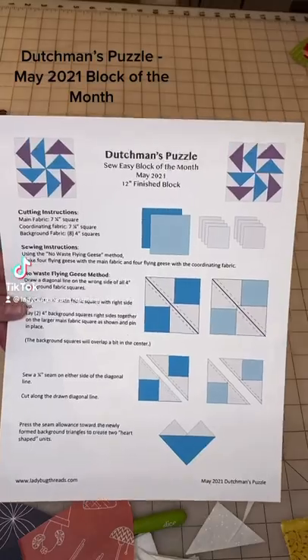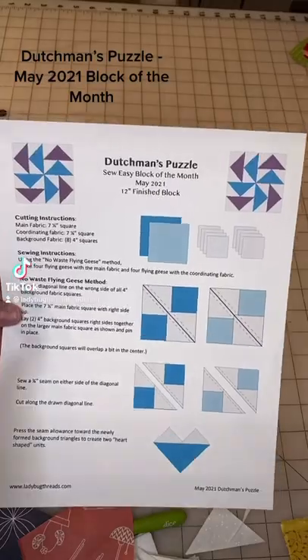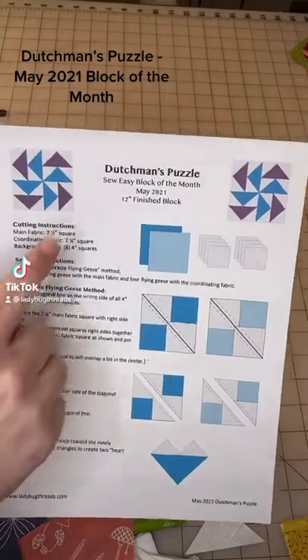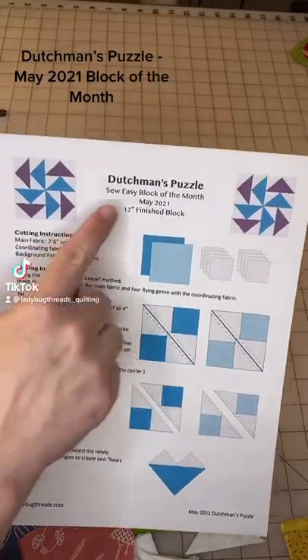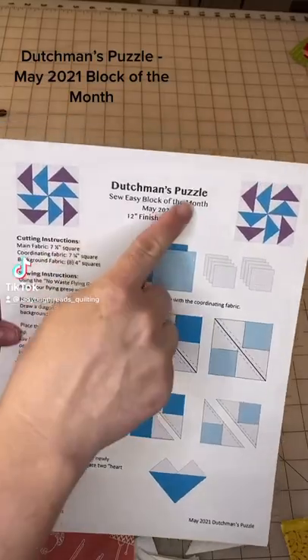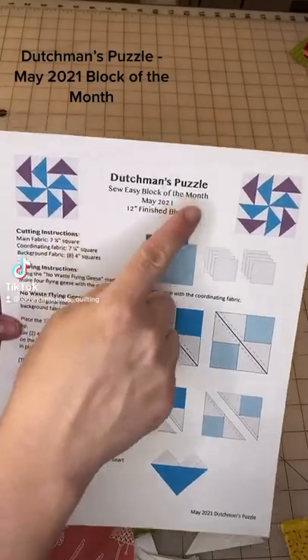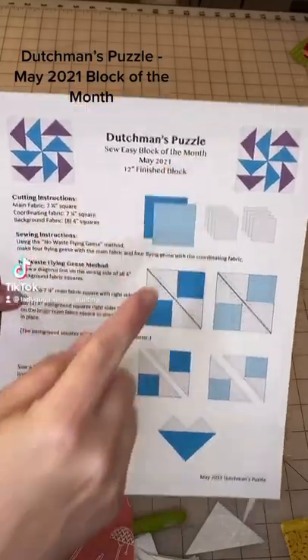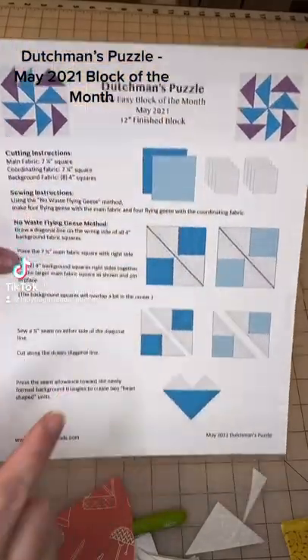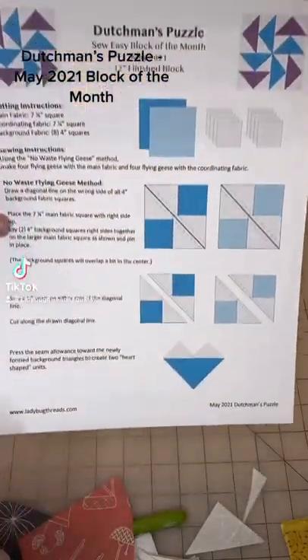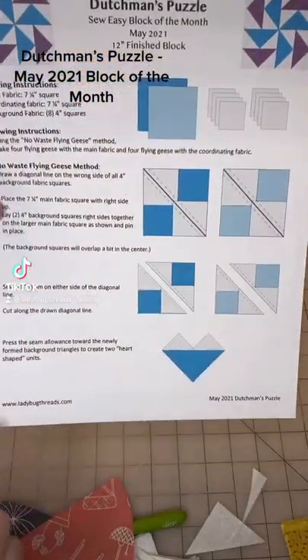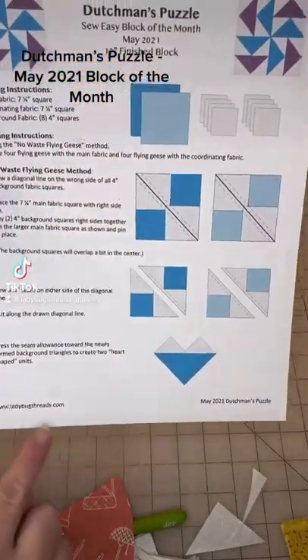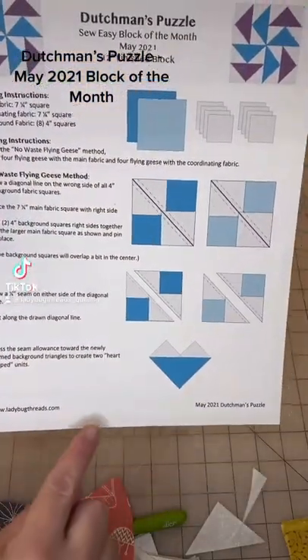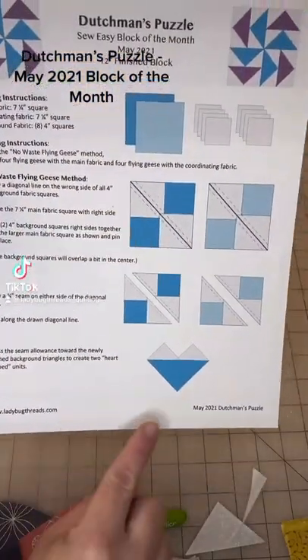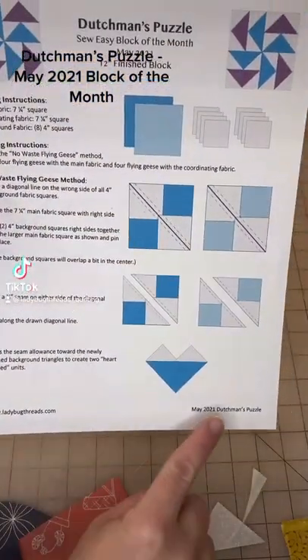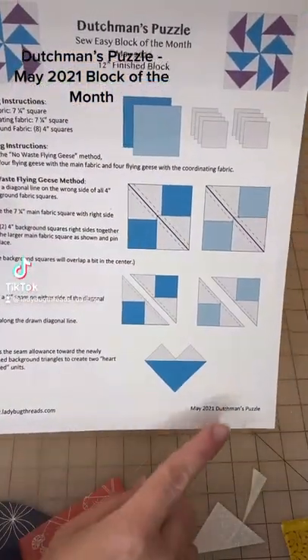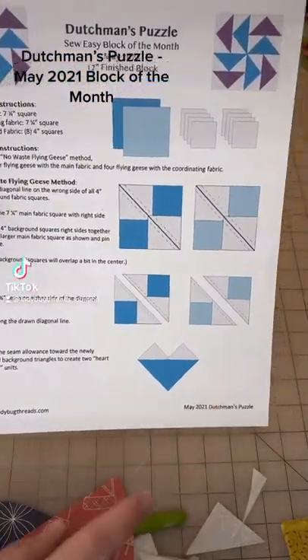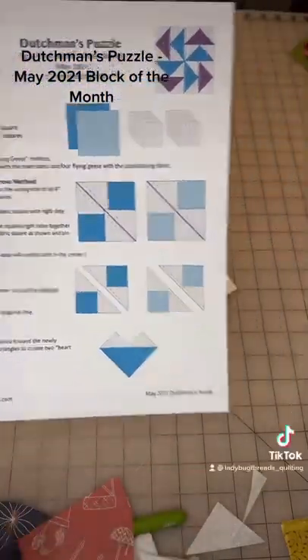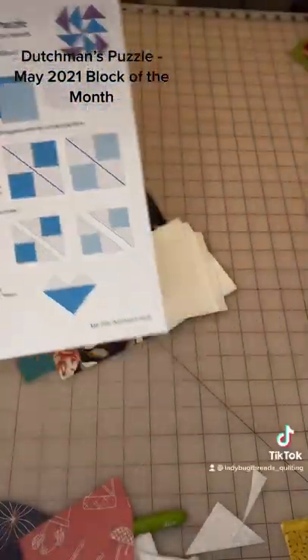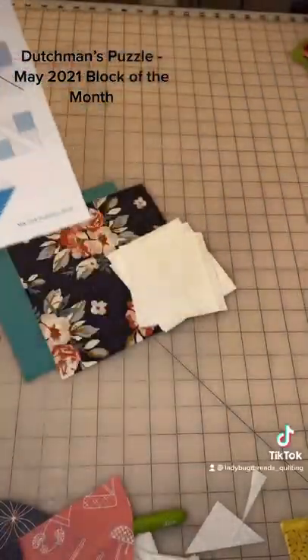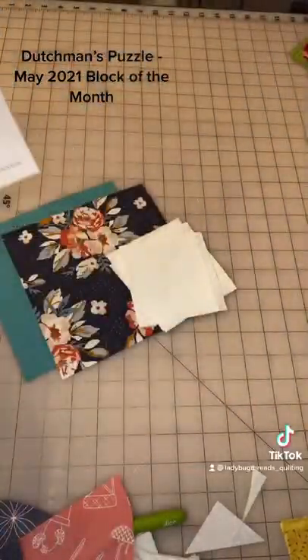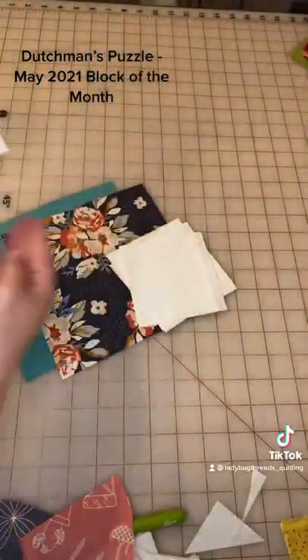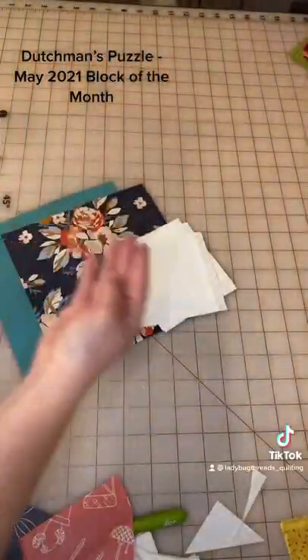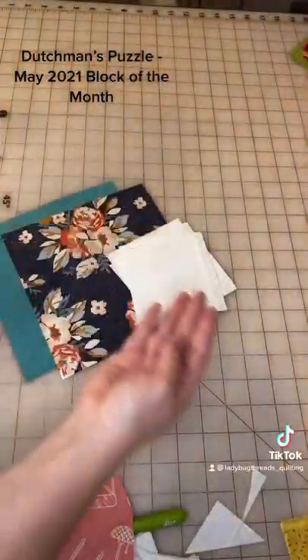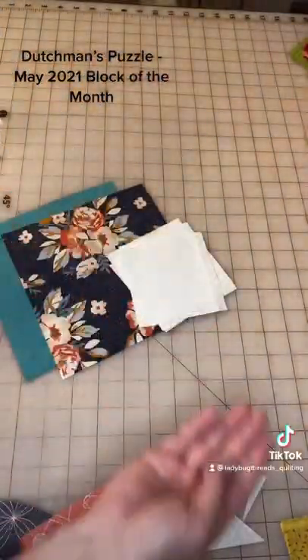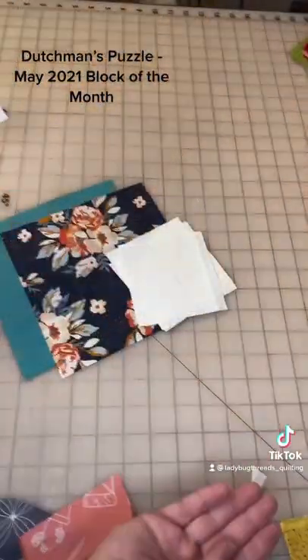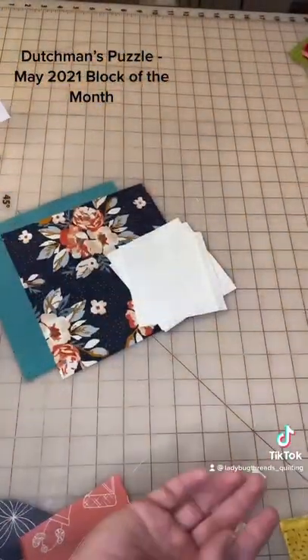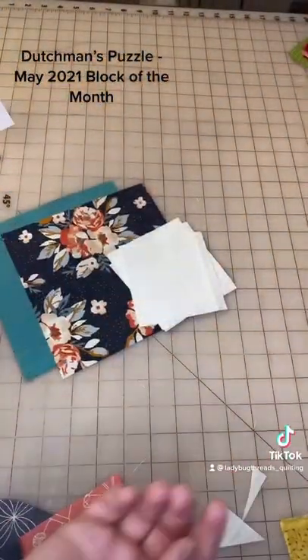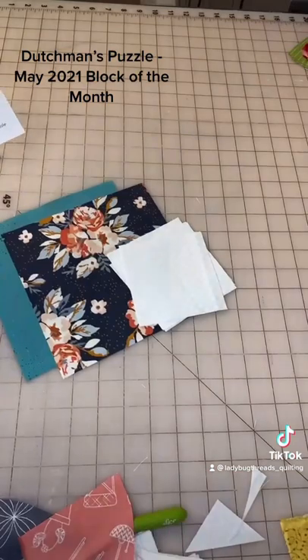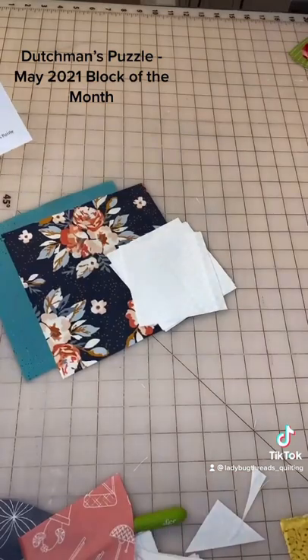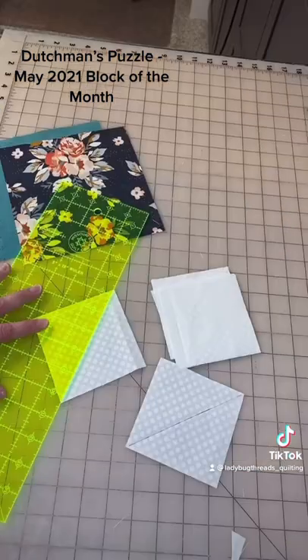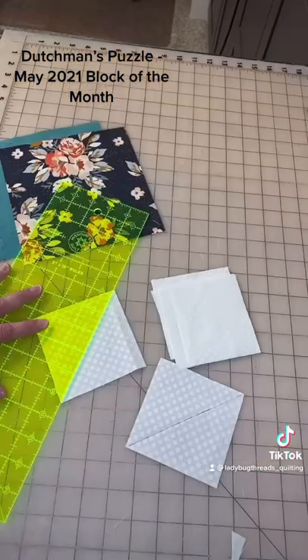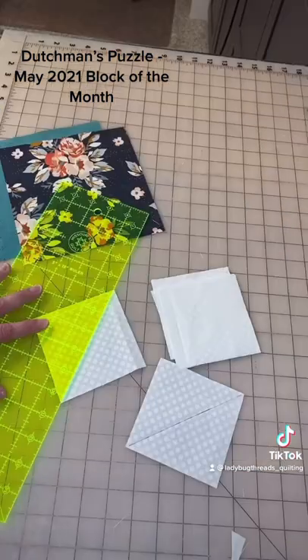Hi! For the May block of the month, we're doing a Dutchman's puzzle from ladybugthreads.com, and these are the fabrics you'll need.